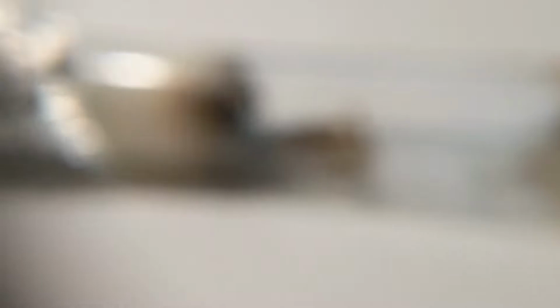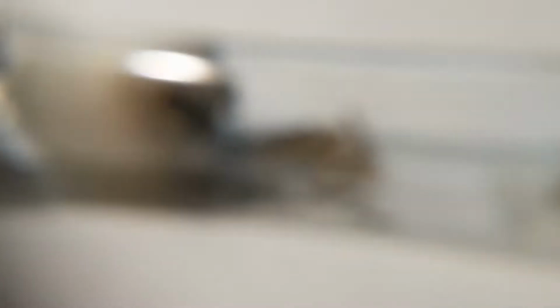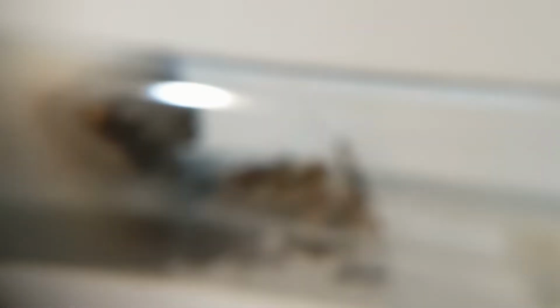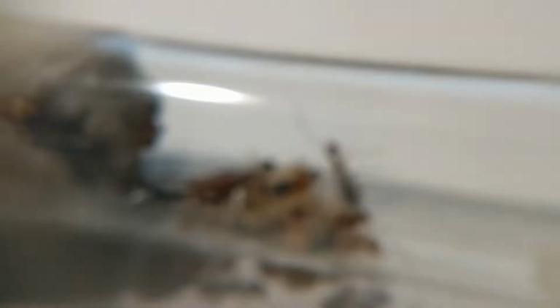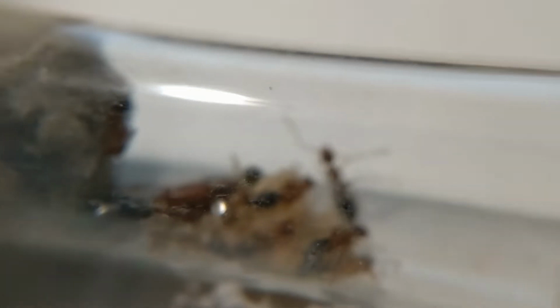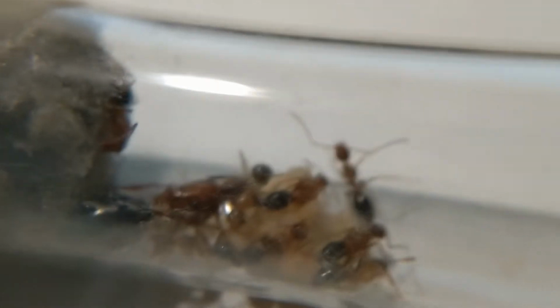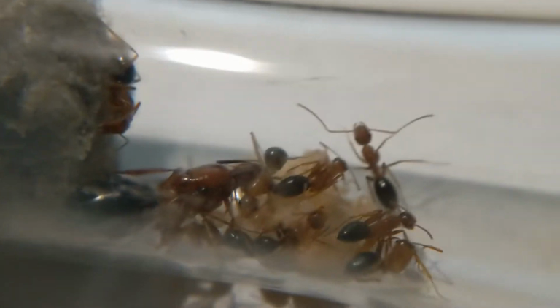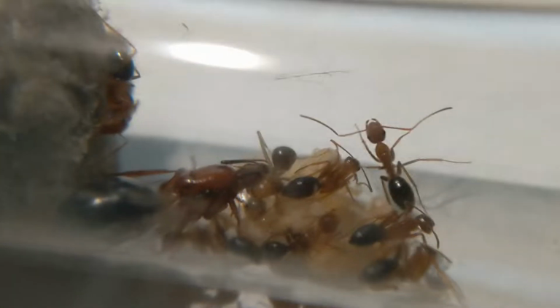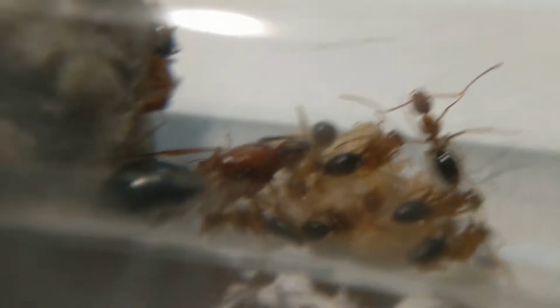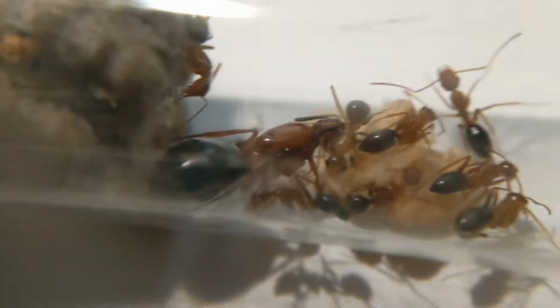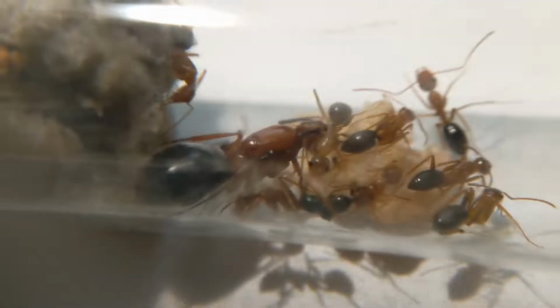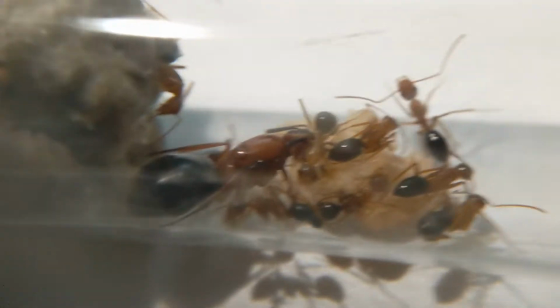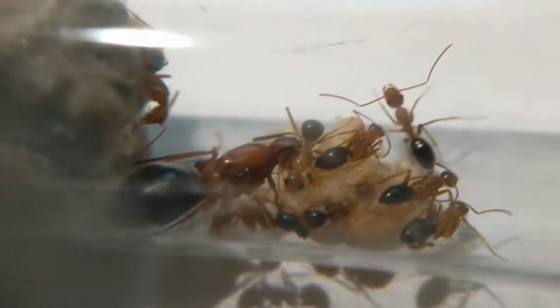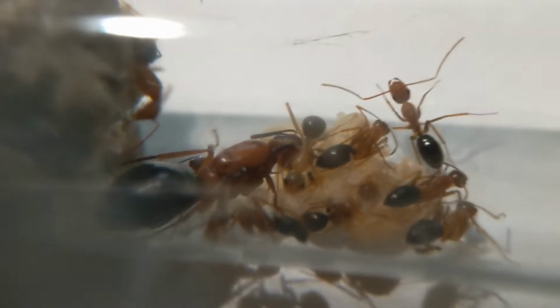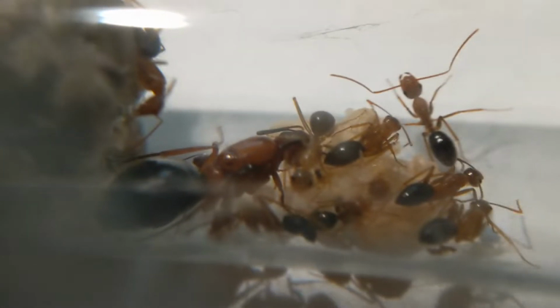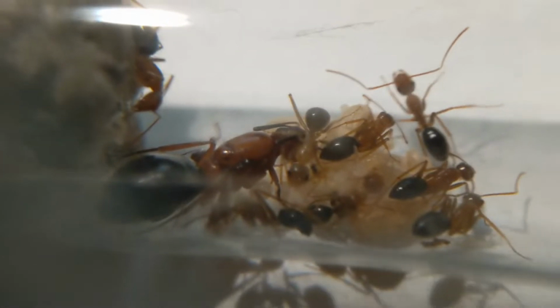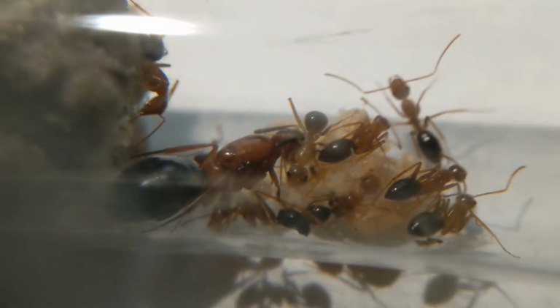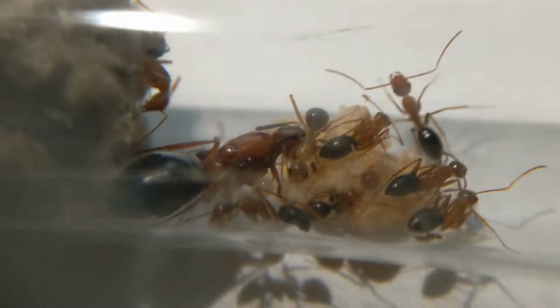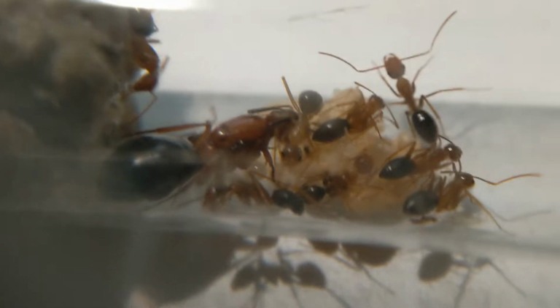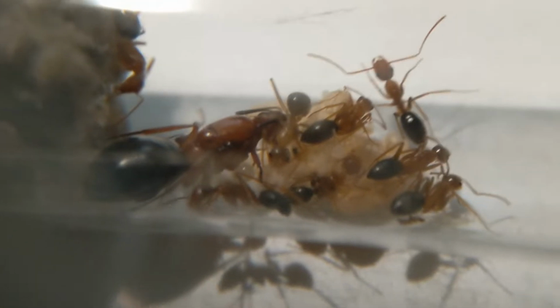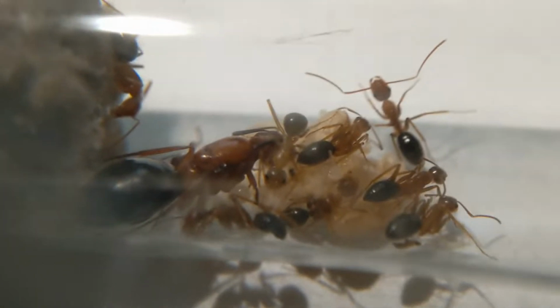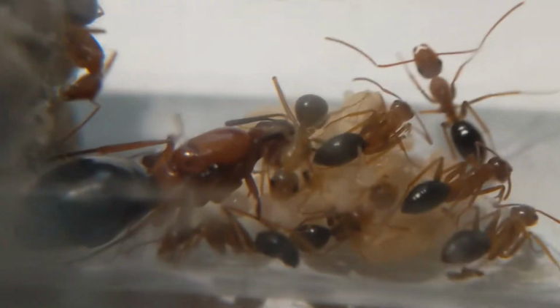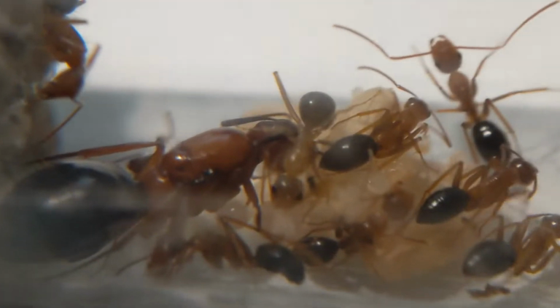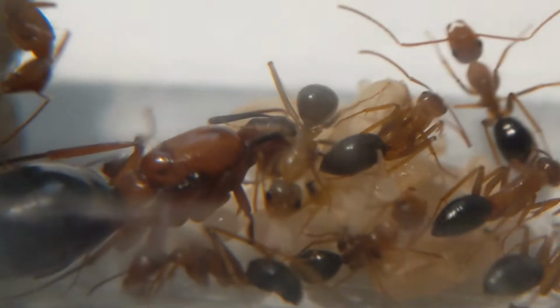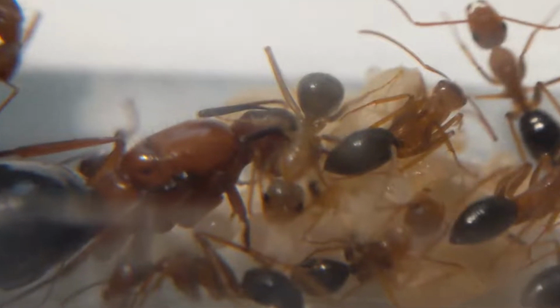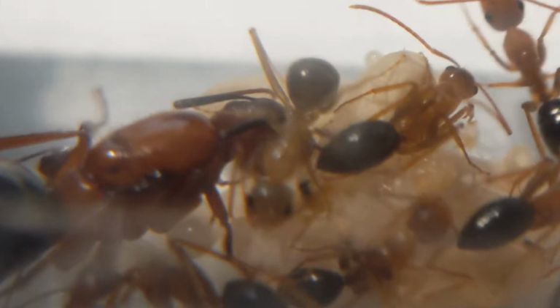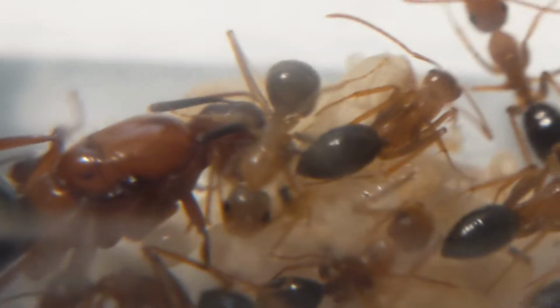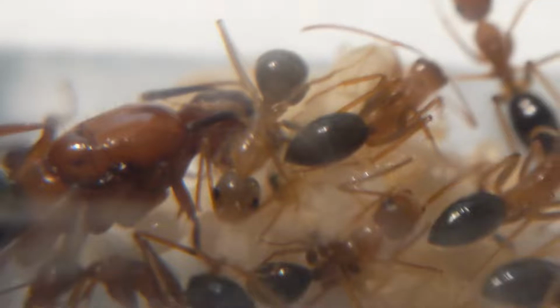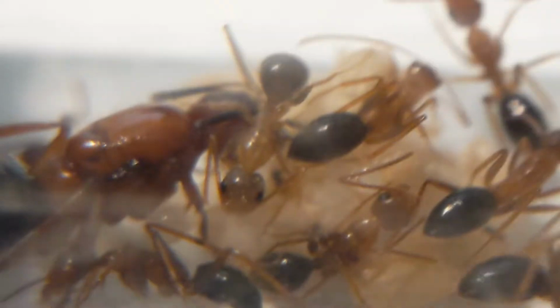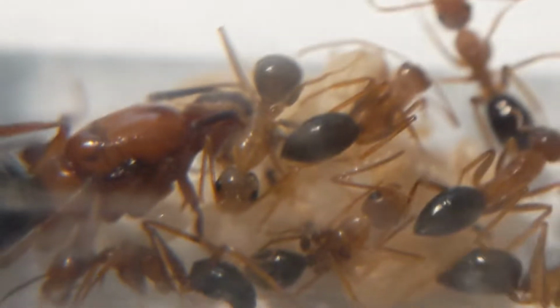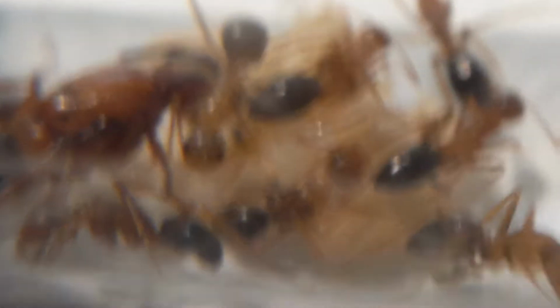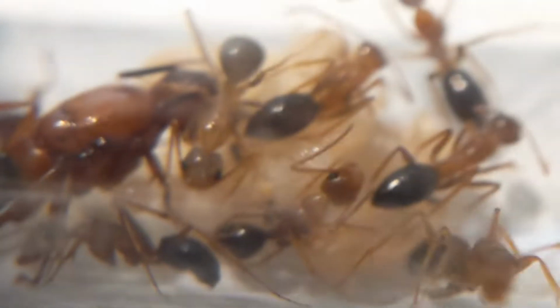Hello everybody and welcome back to another video on my channel. Today's video is going to be an update video on the Camponotus floridanus.